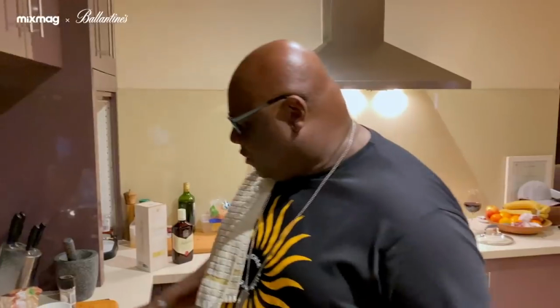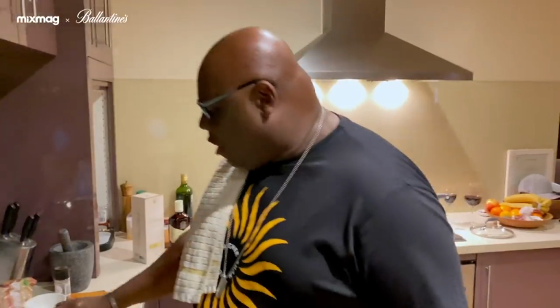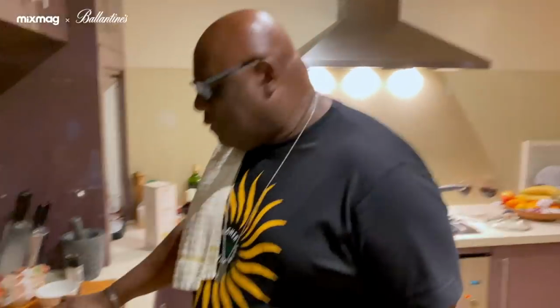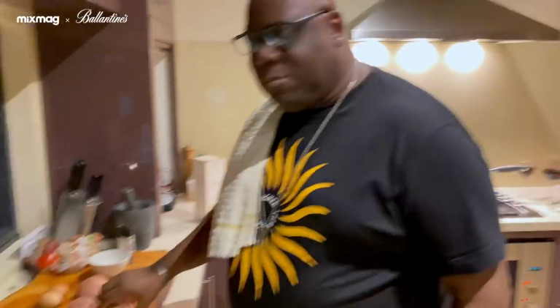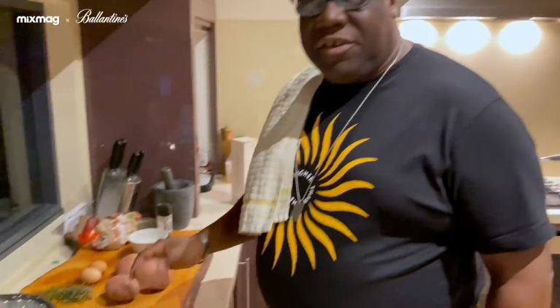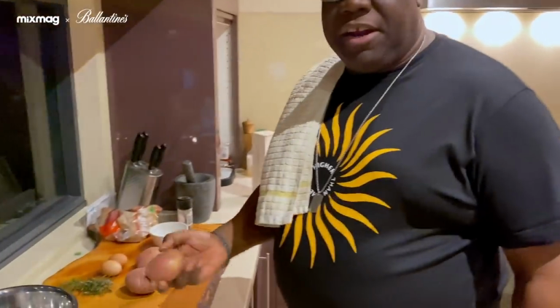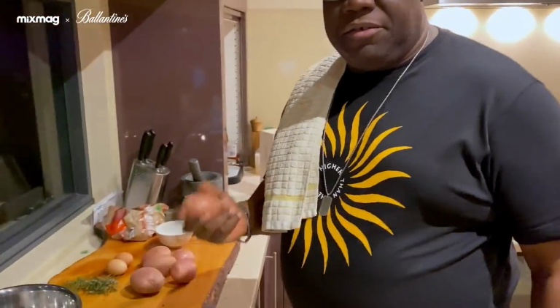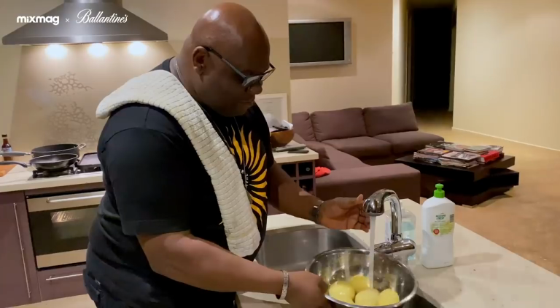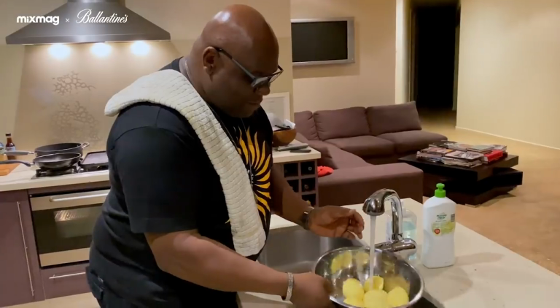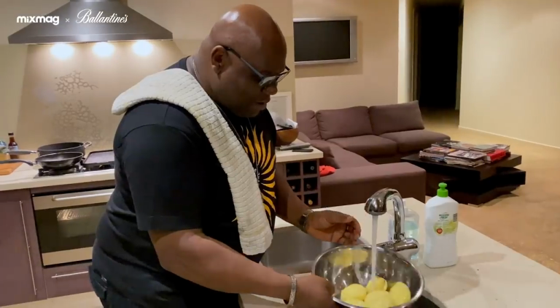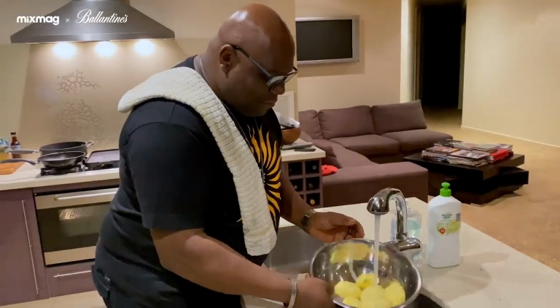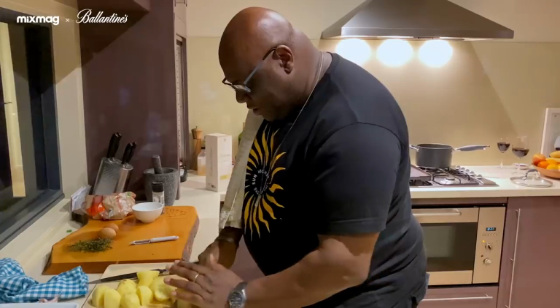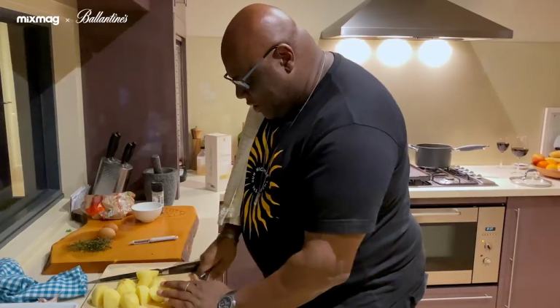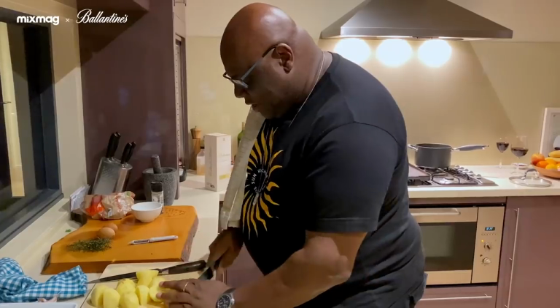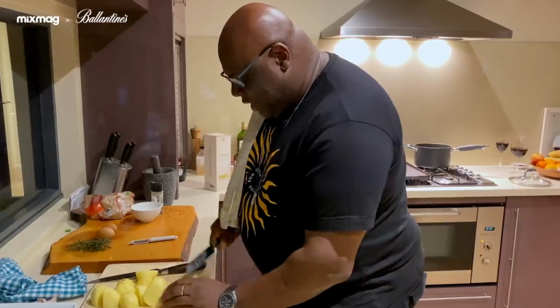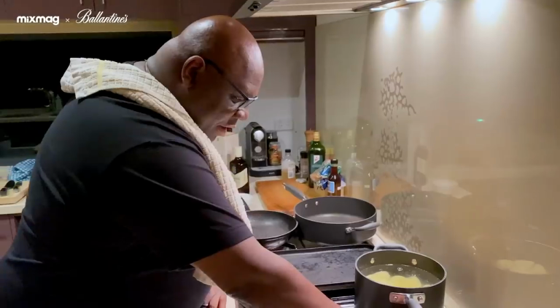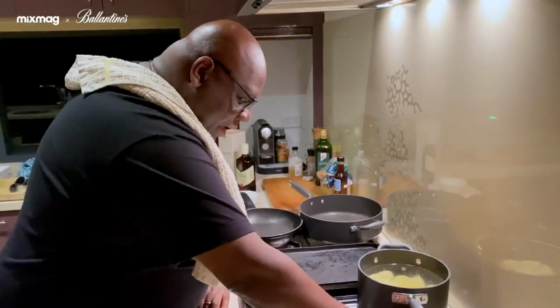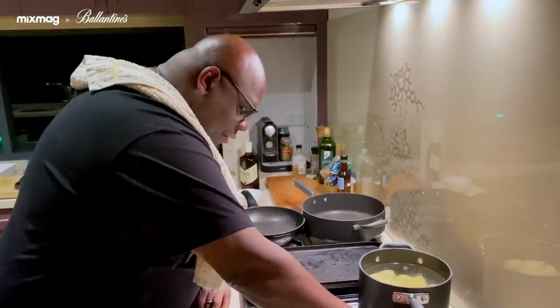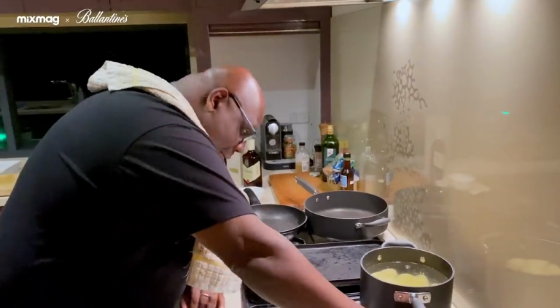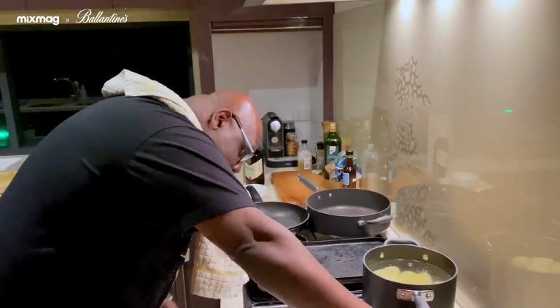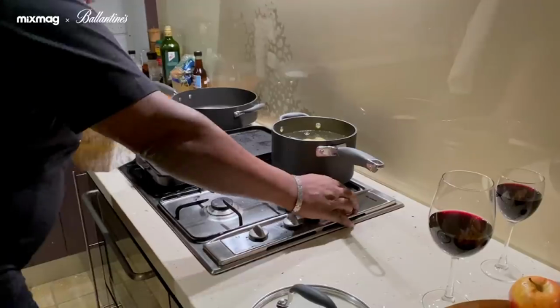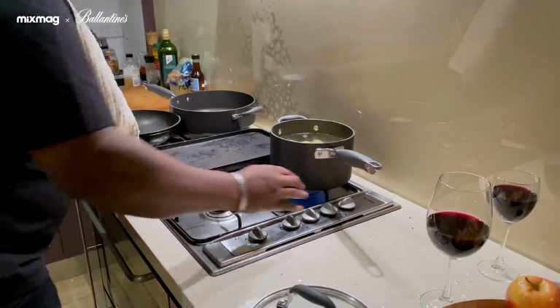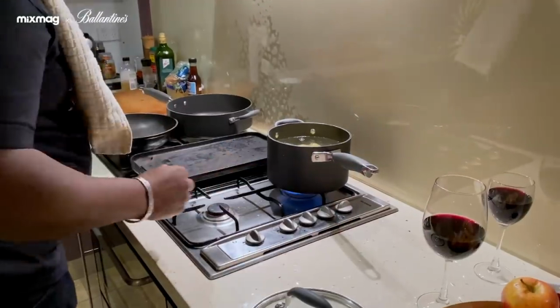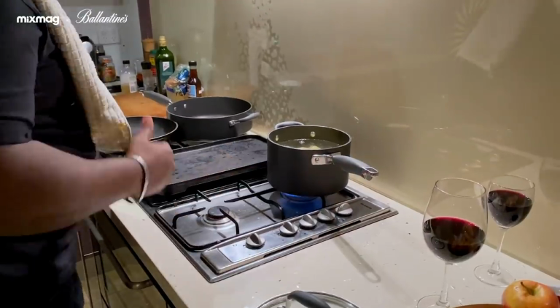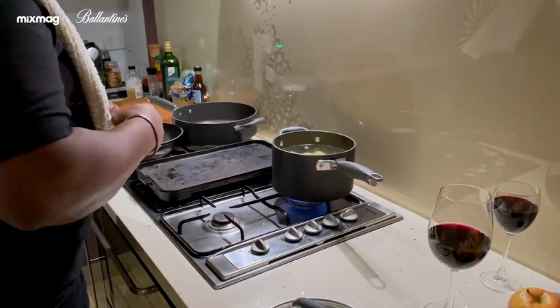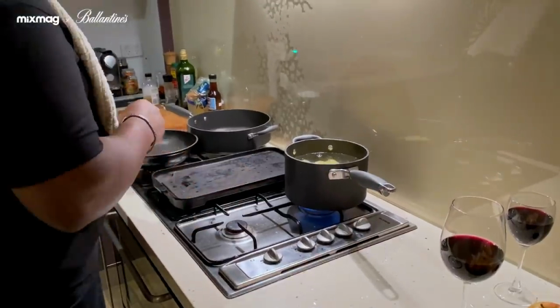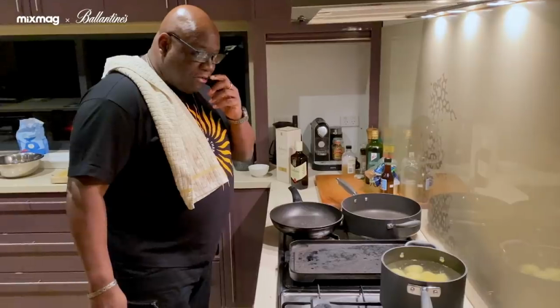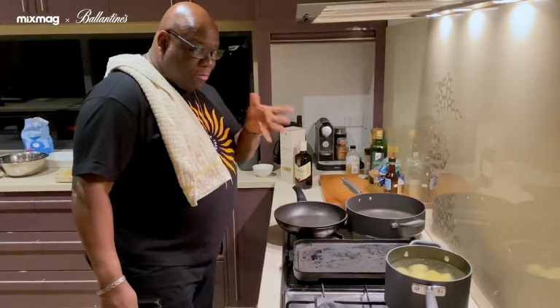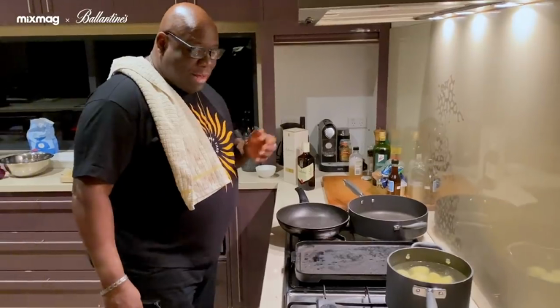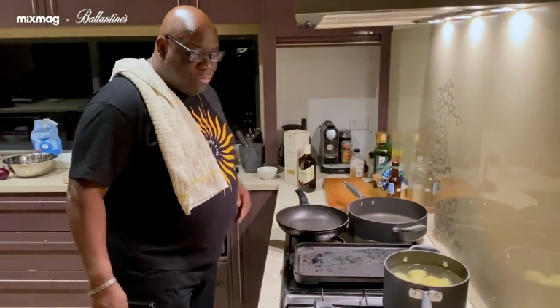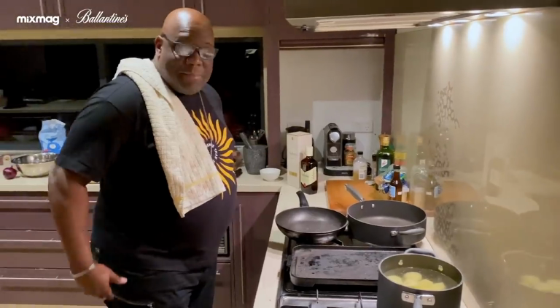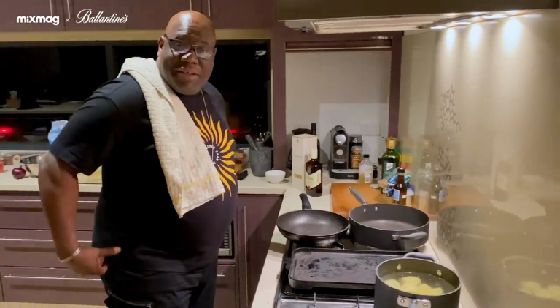We'll start off with the potatoes. Let's get the heat on — get it on full whack. It takes normally about 20 minutes.